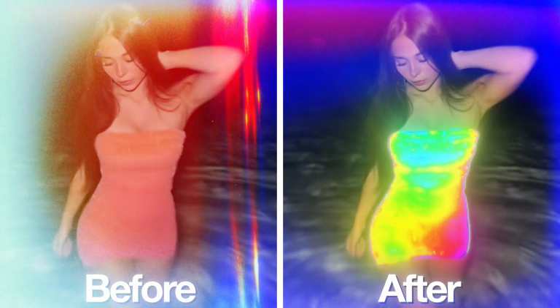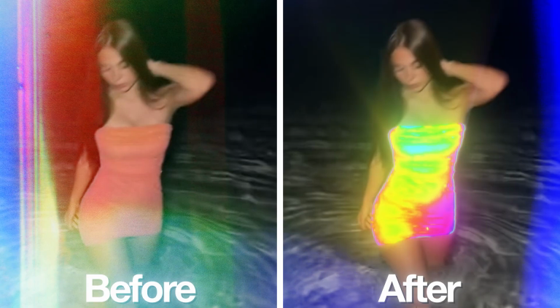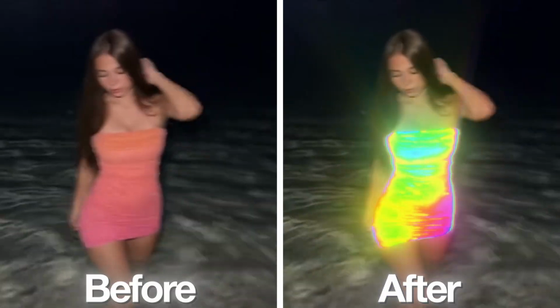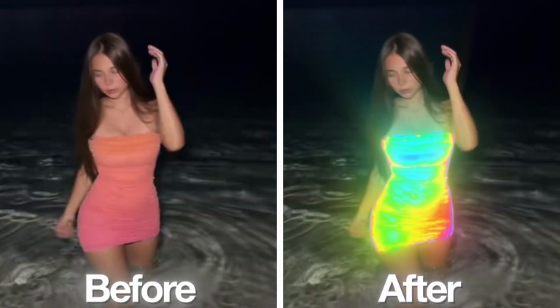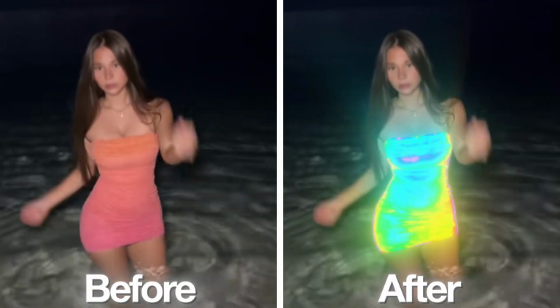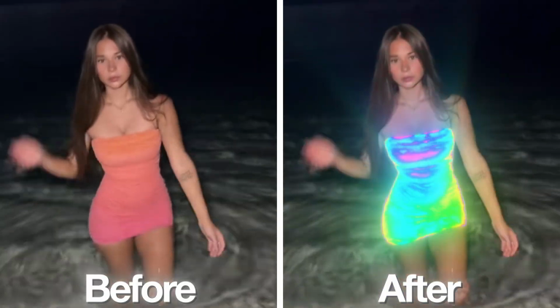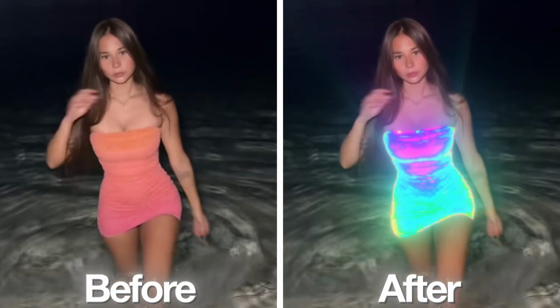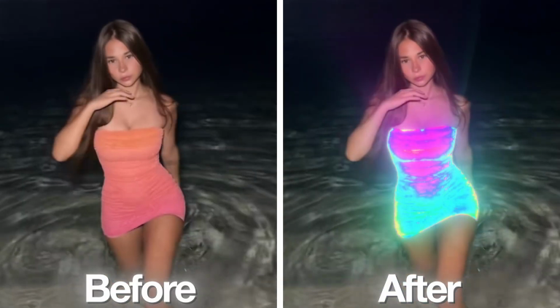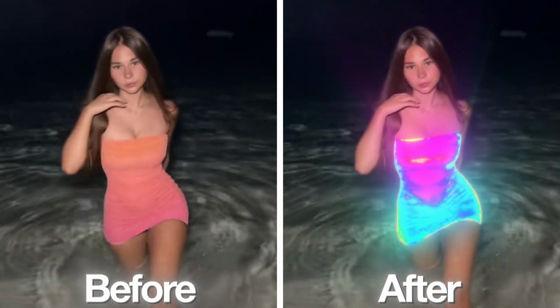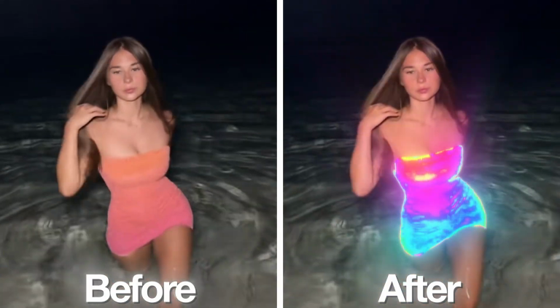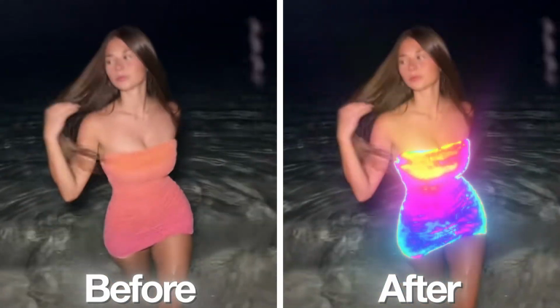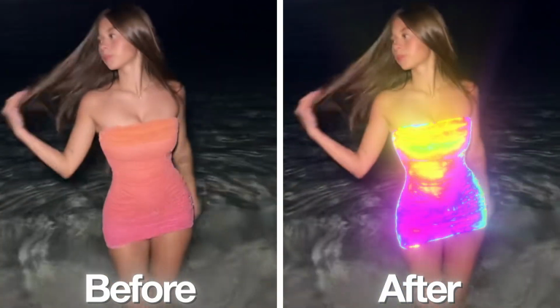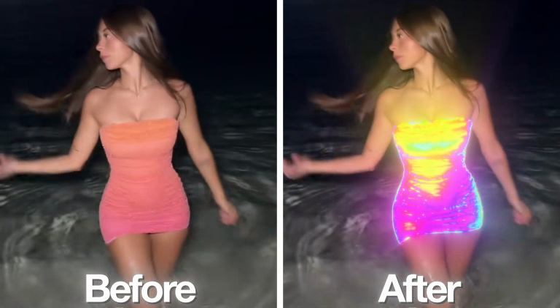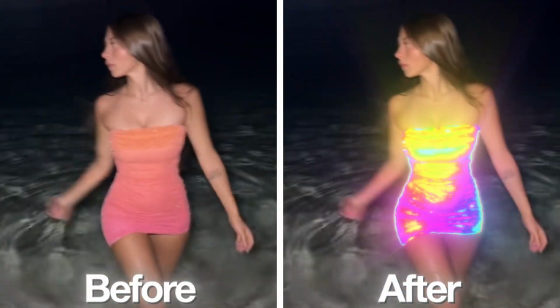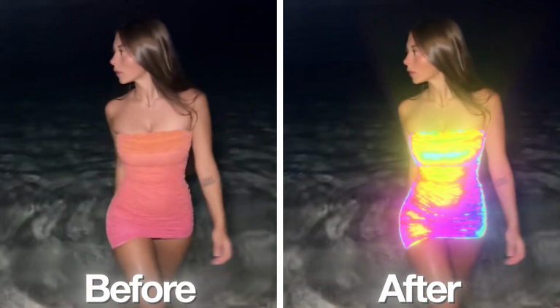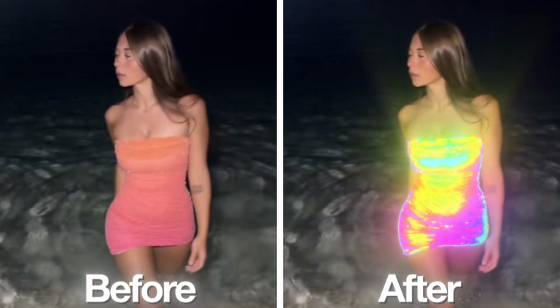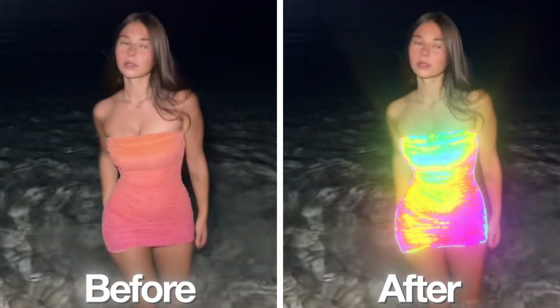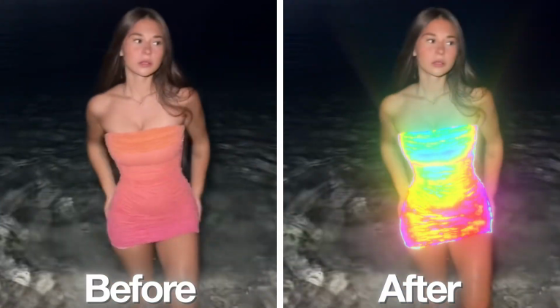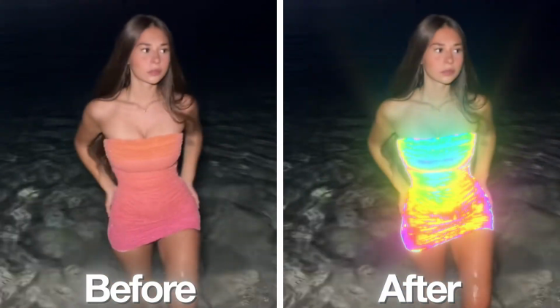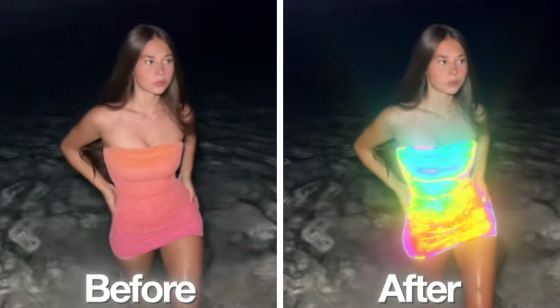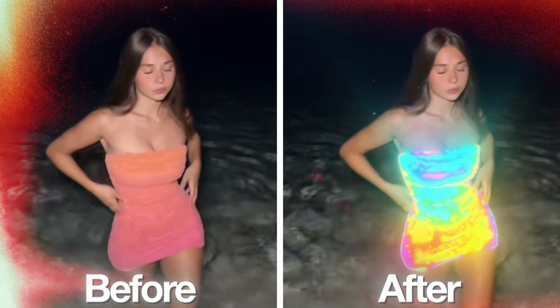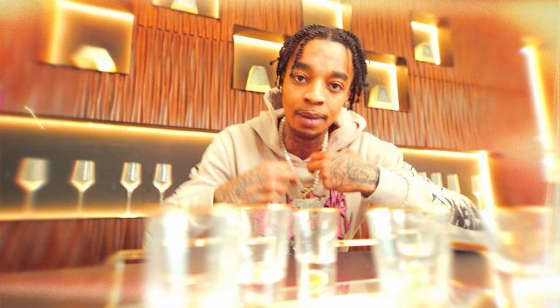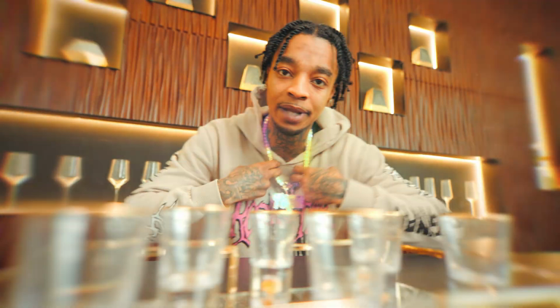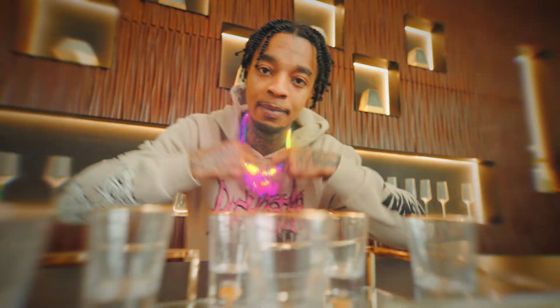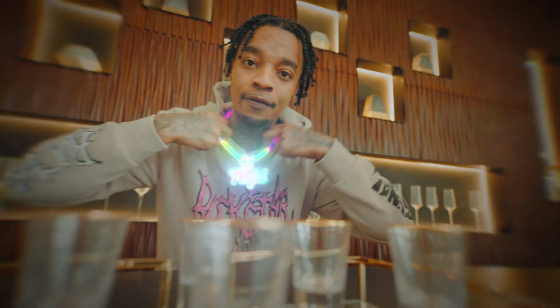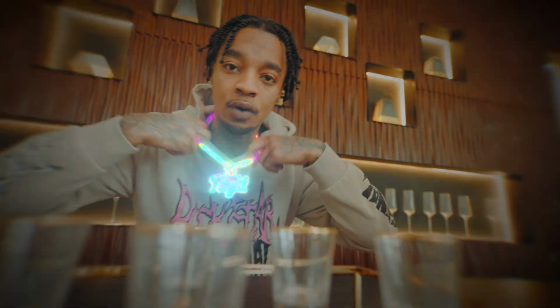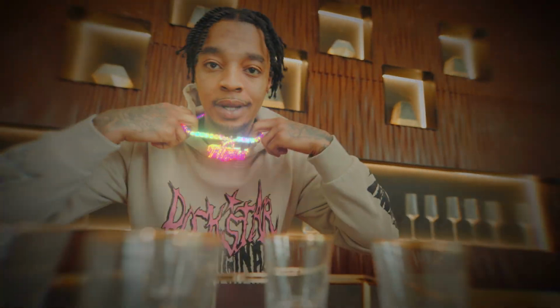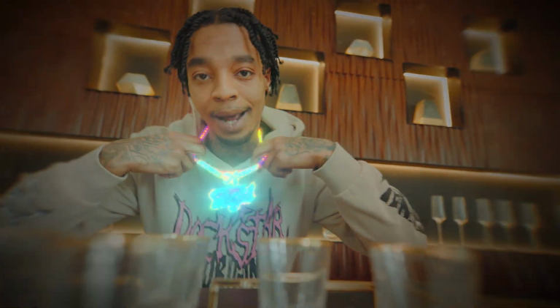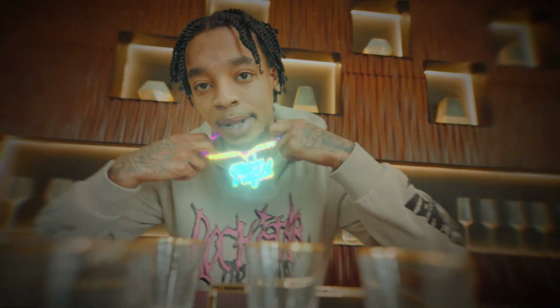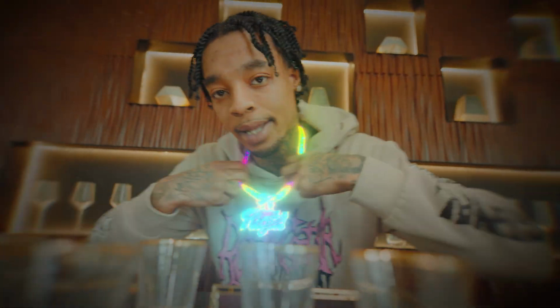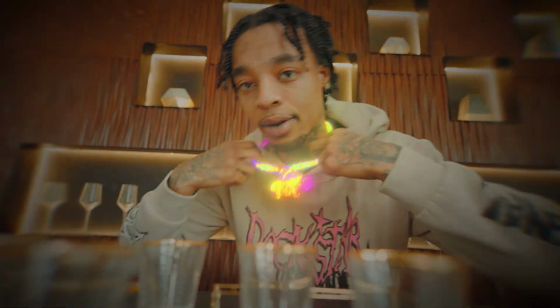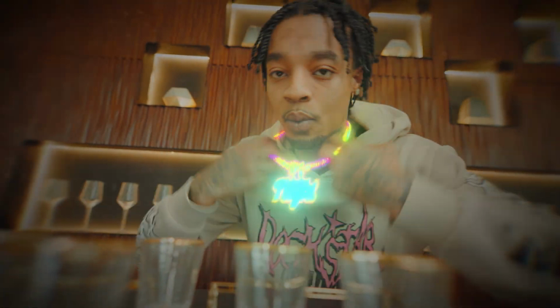This is how you can create the best rainbow effect to elevate your edits inside of After Effects in less than three minutes.